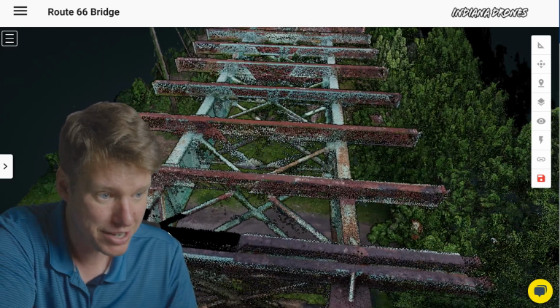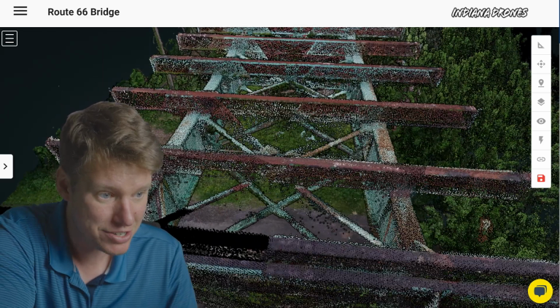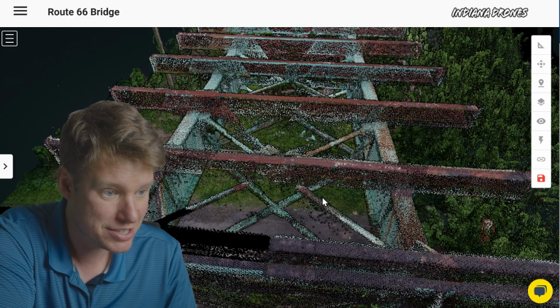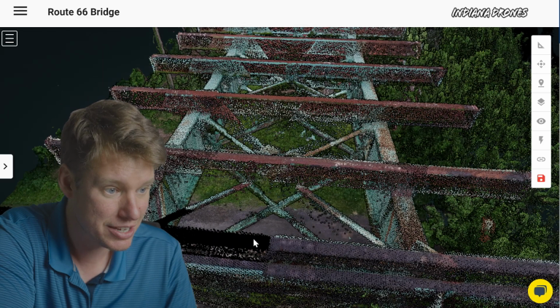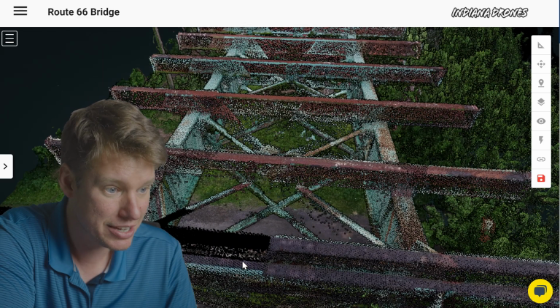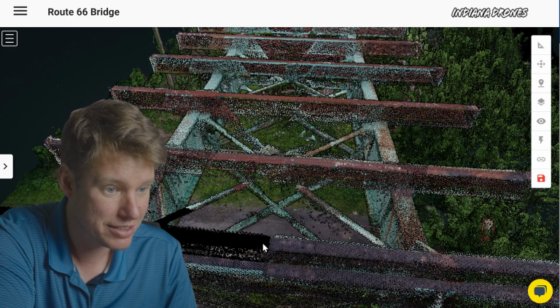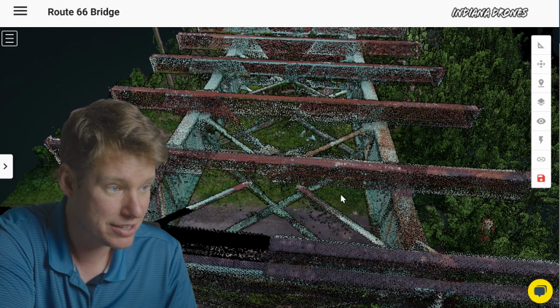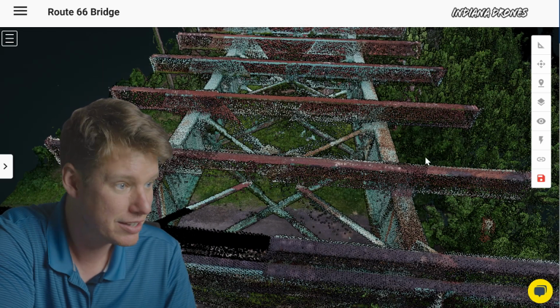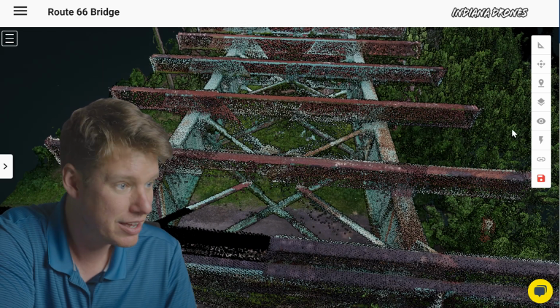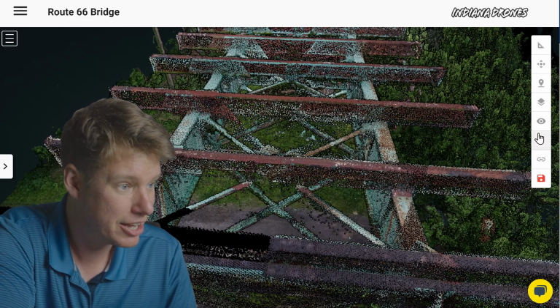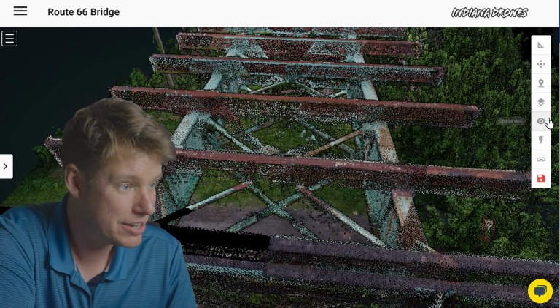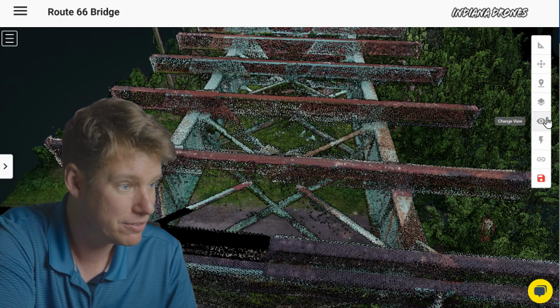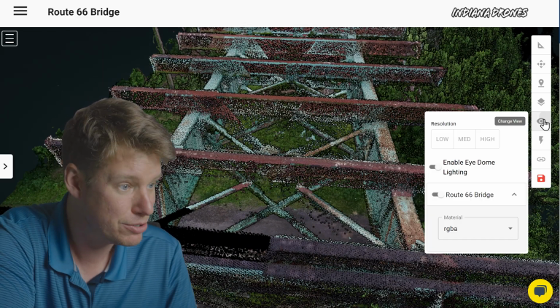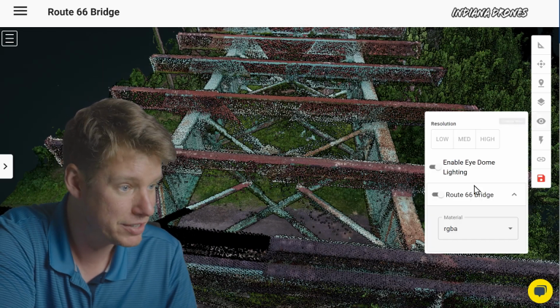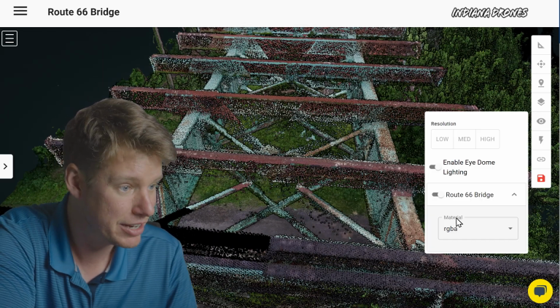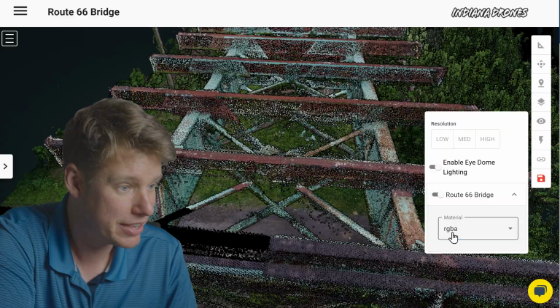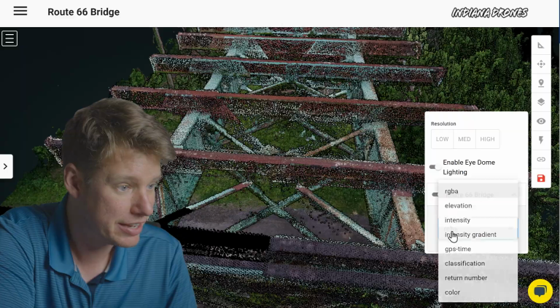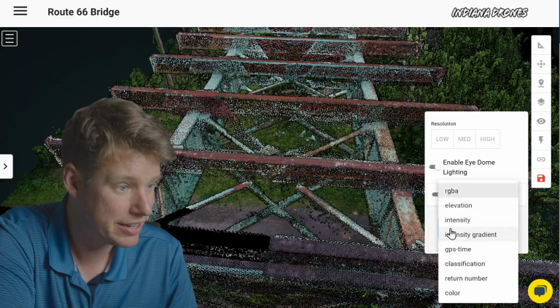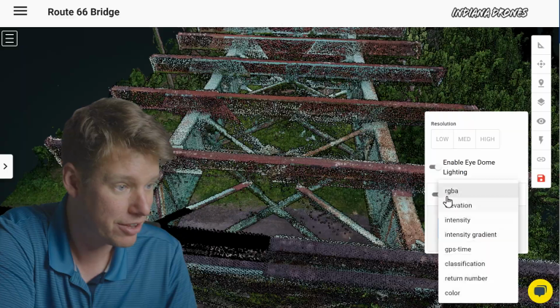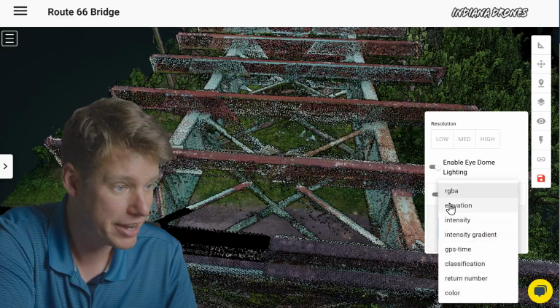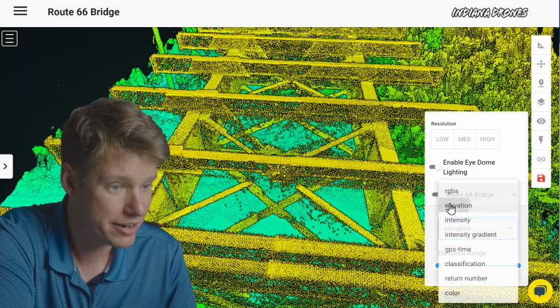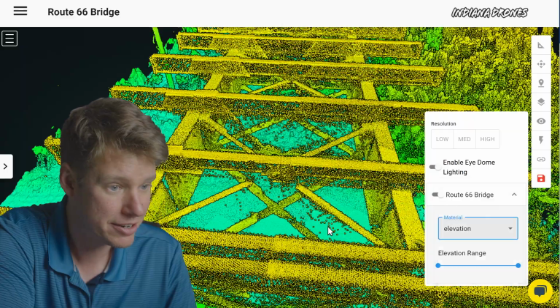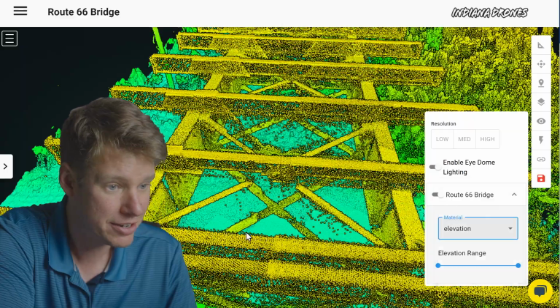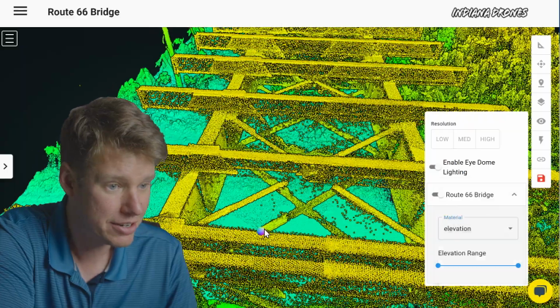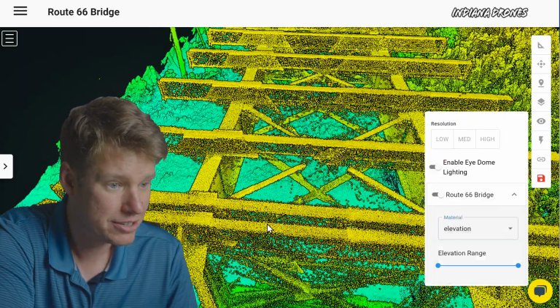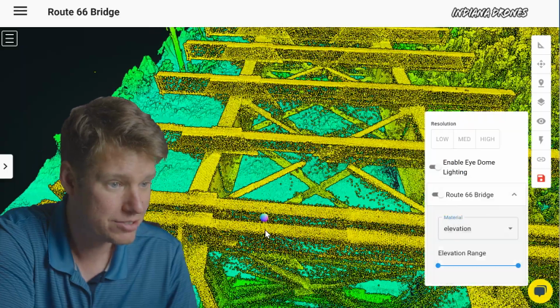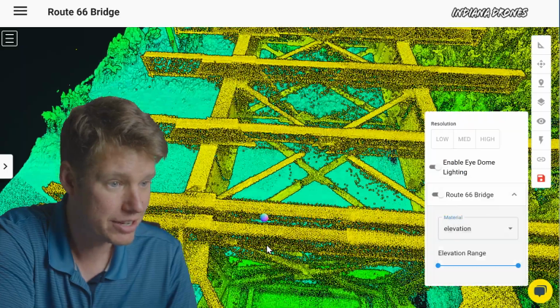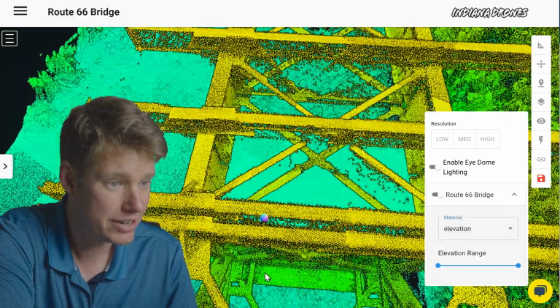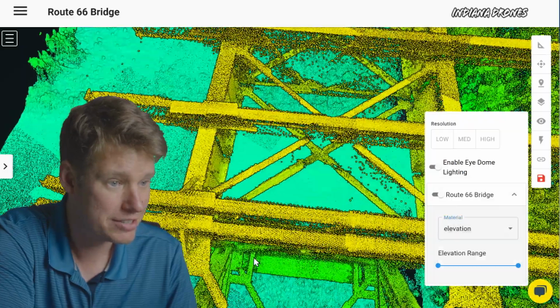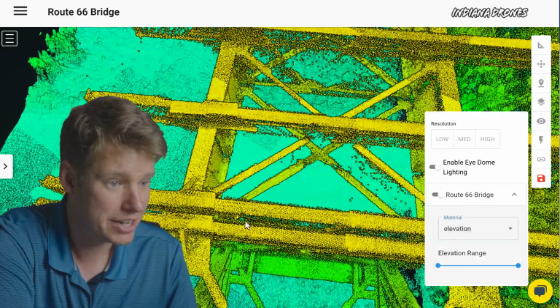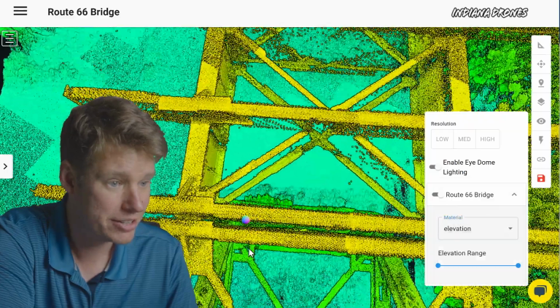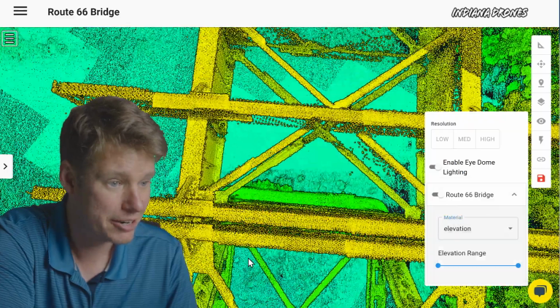But you can actually see in the elevation view of the data that it is all there — so there is data right there.